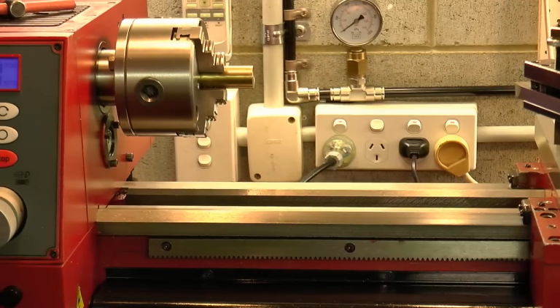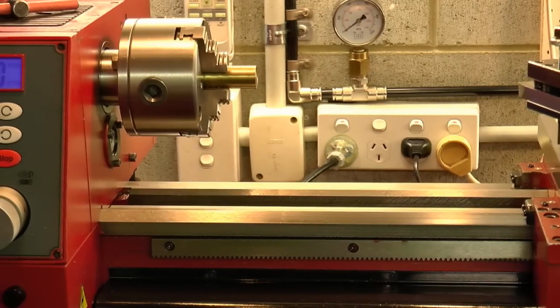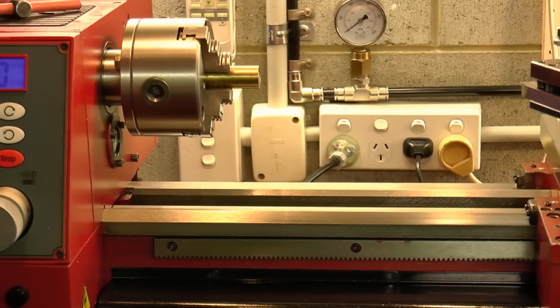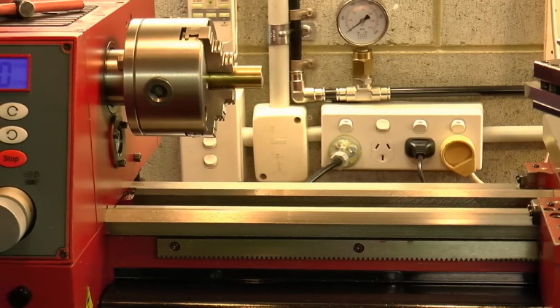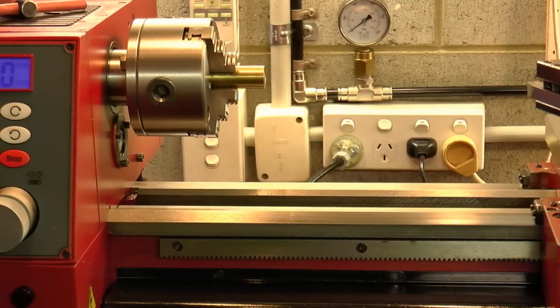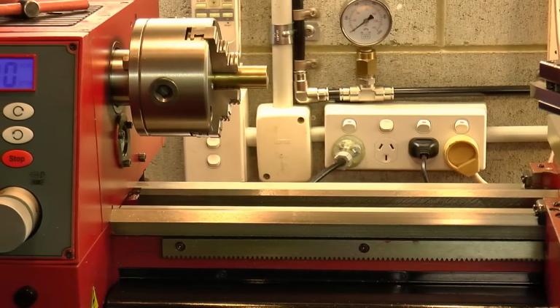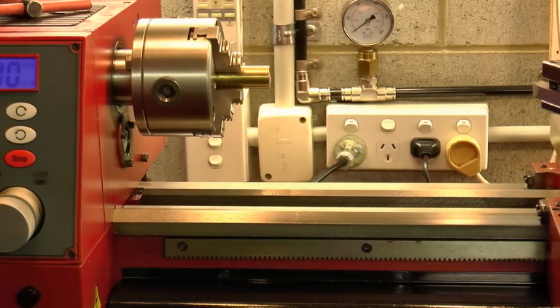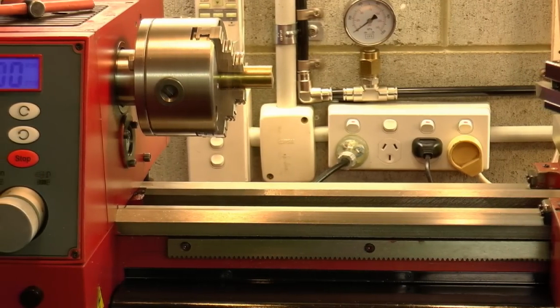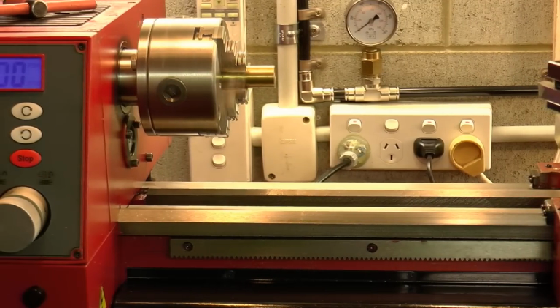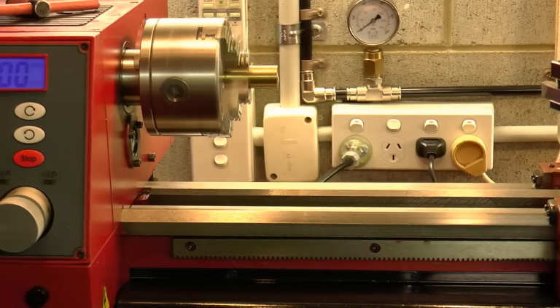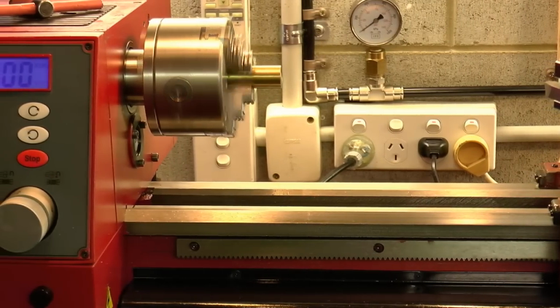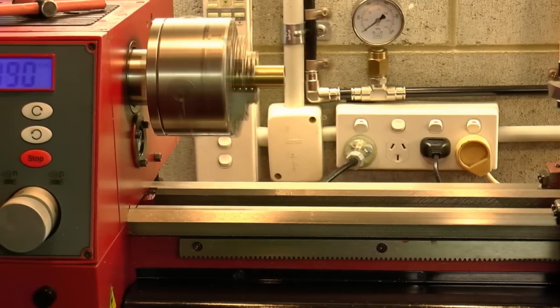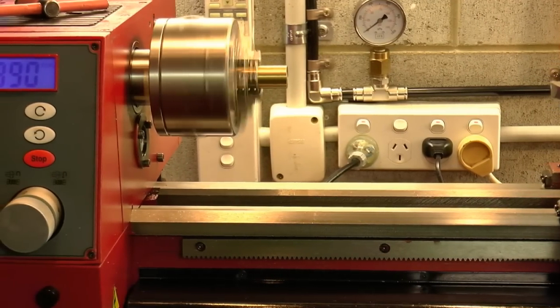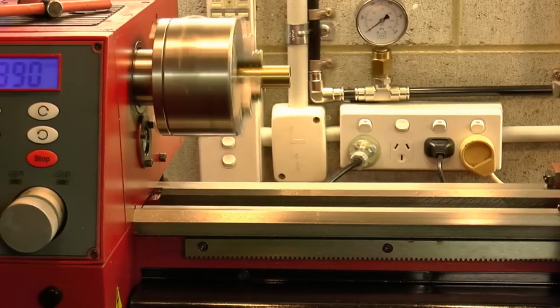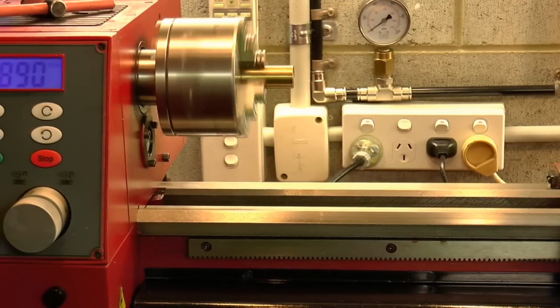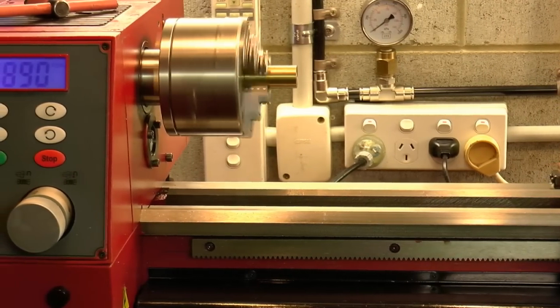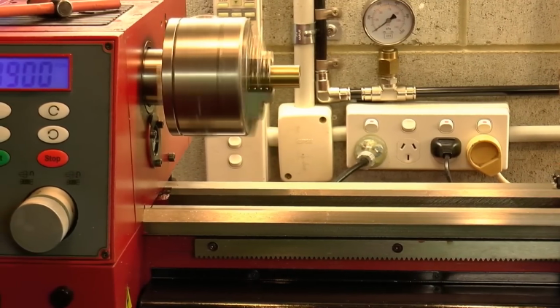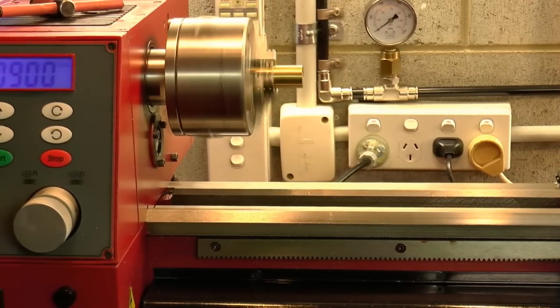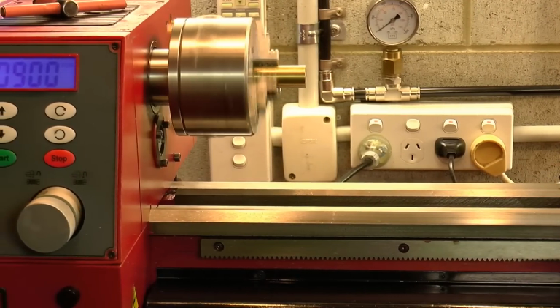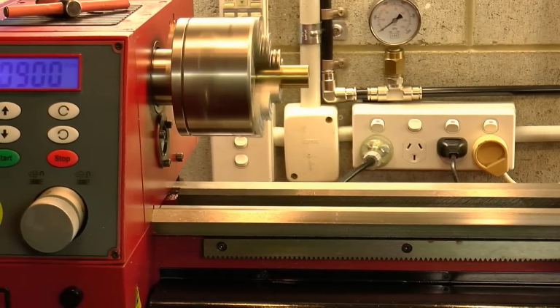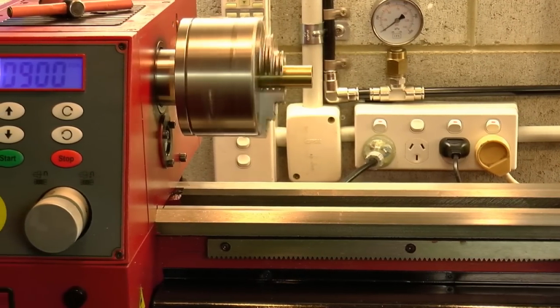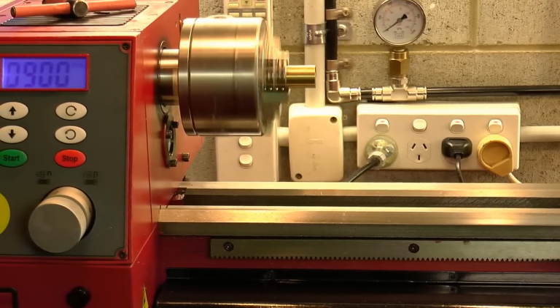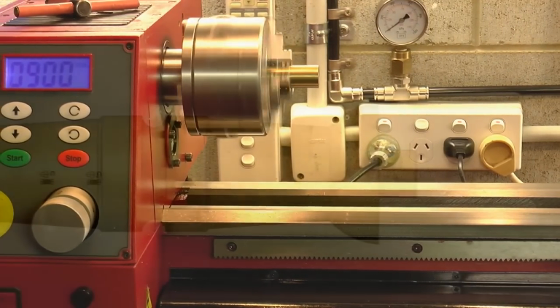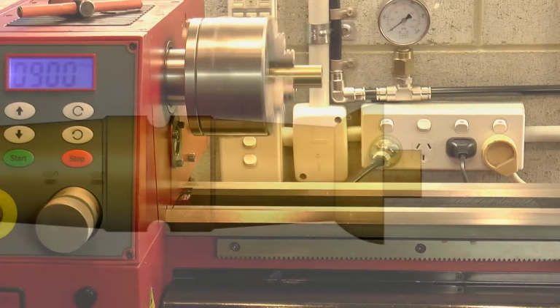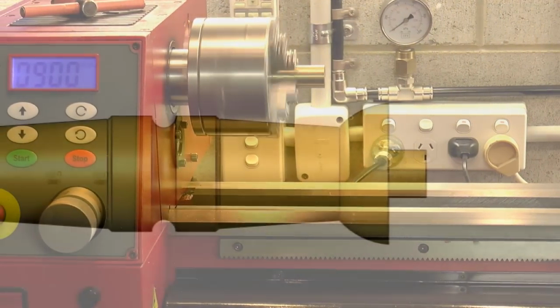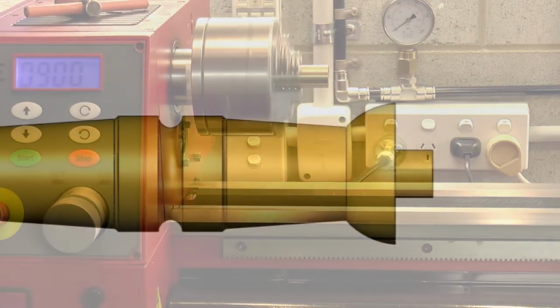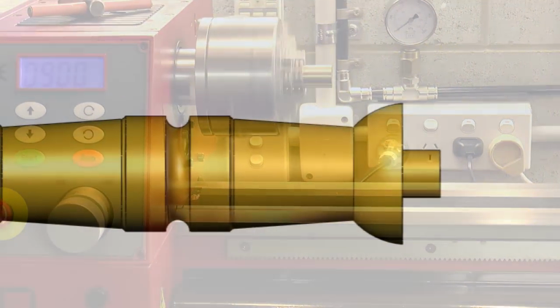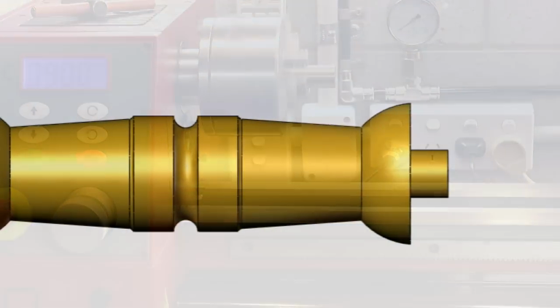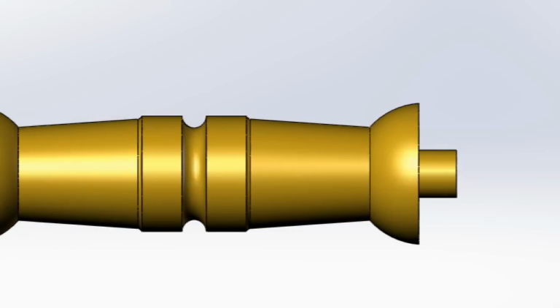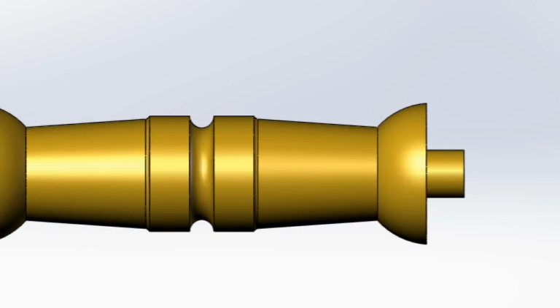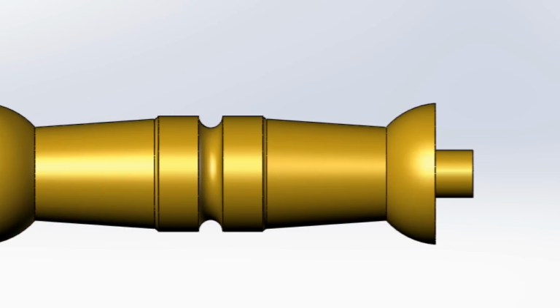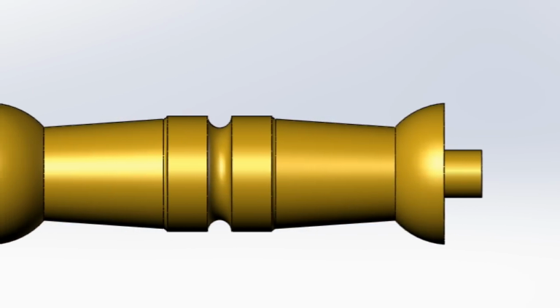G'day, Chris here, welcome back to Clickspring. In this video, I go through the steps for making the clock pillars.